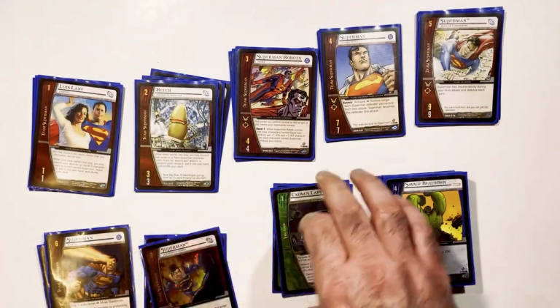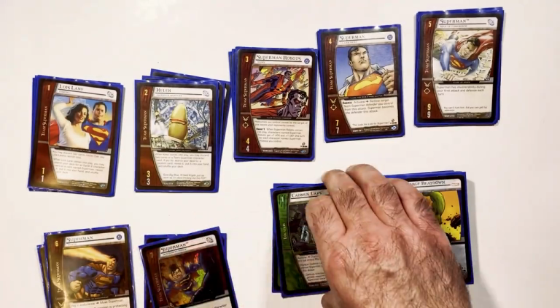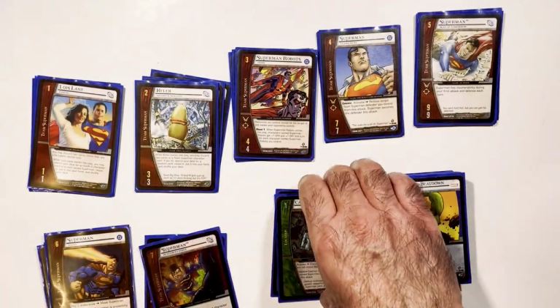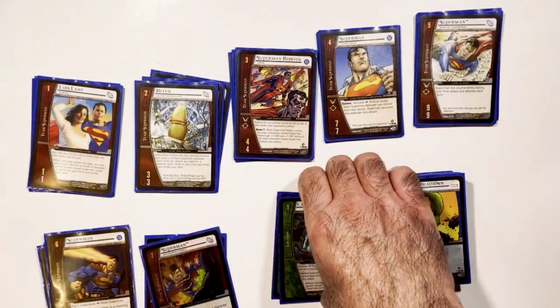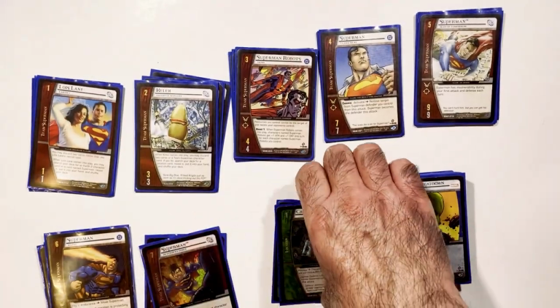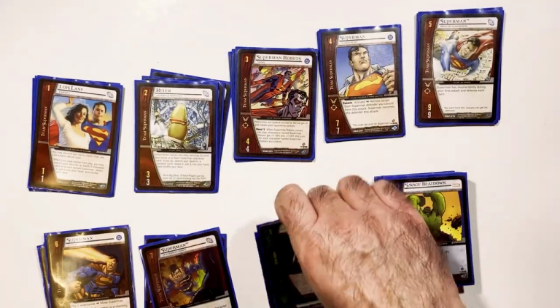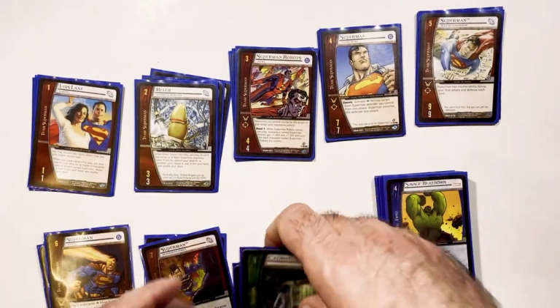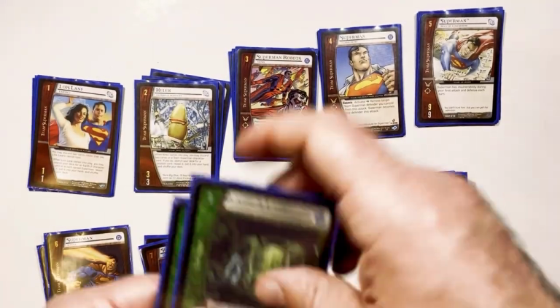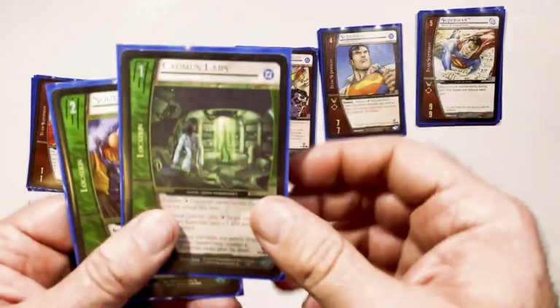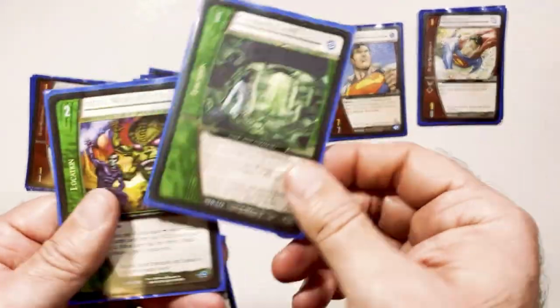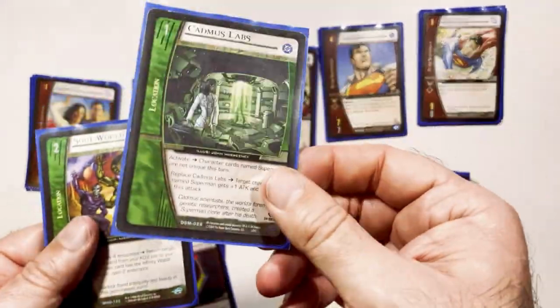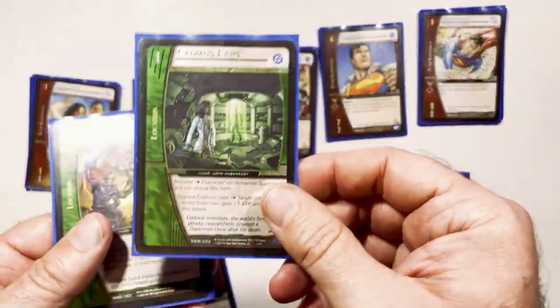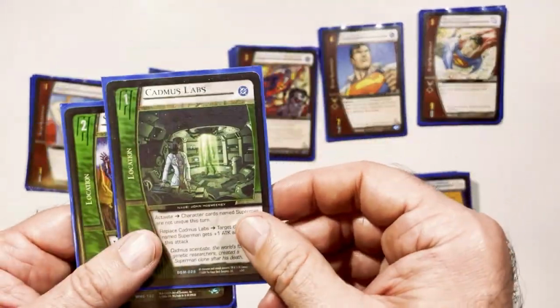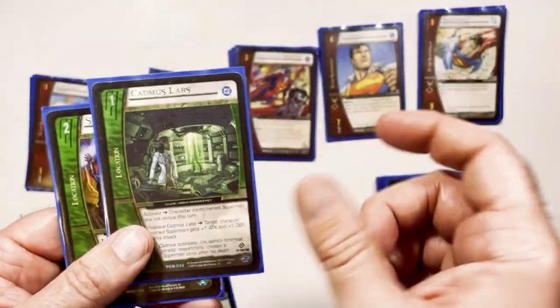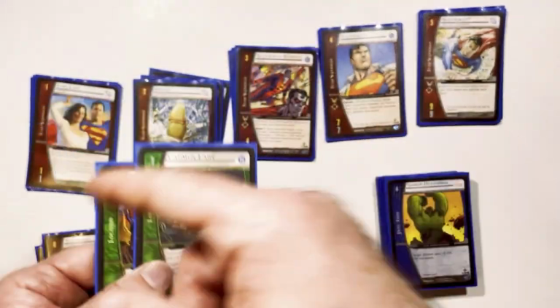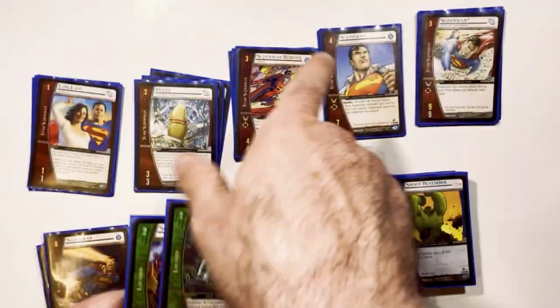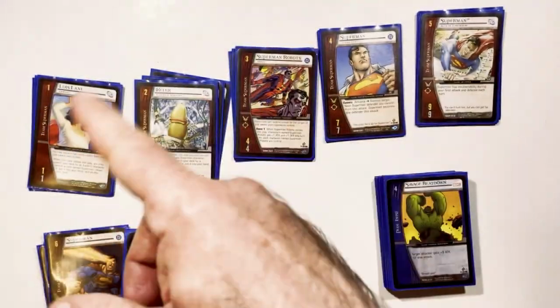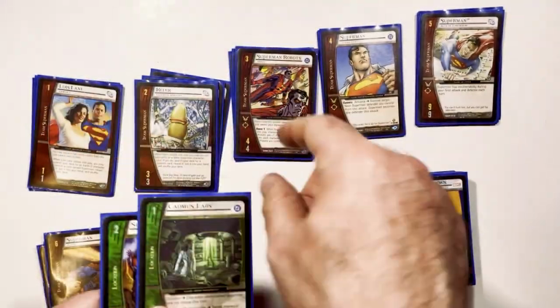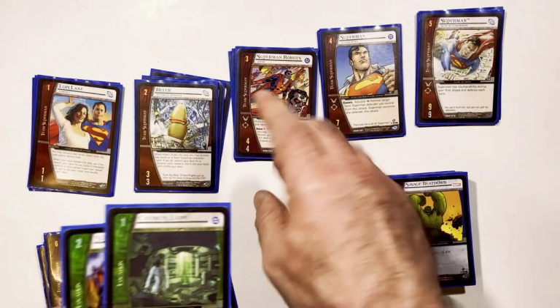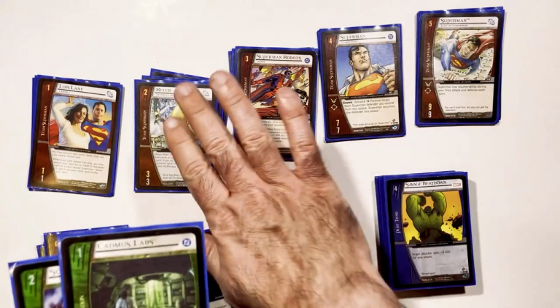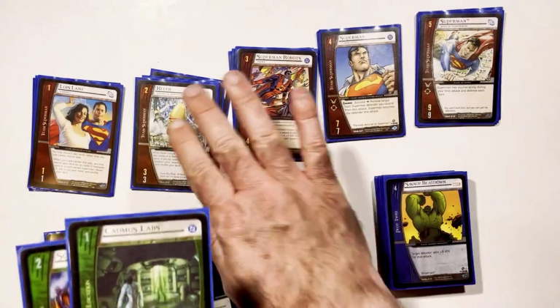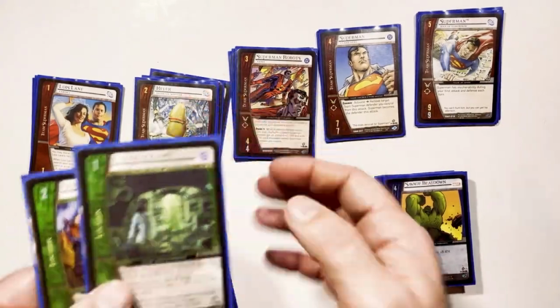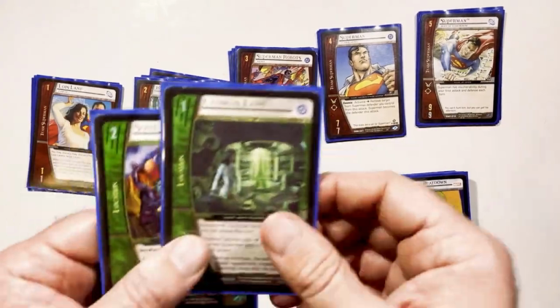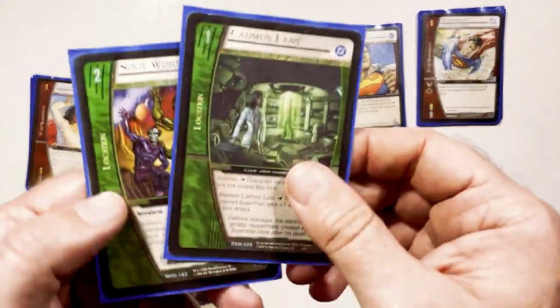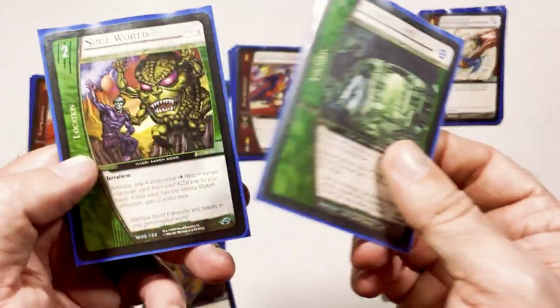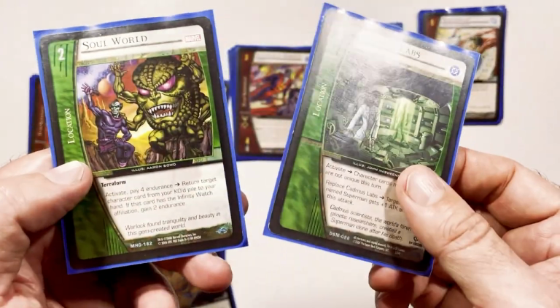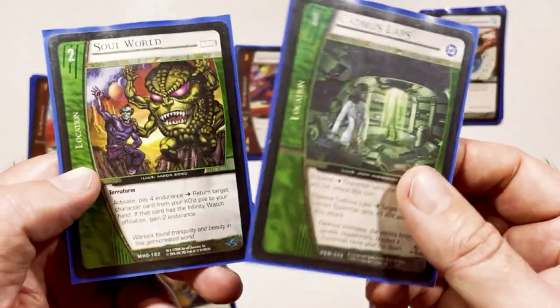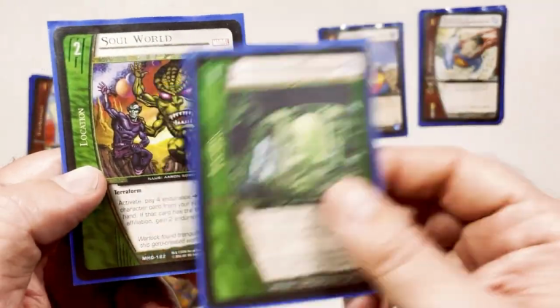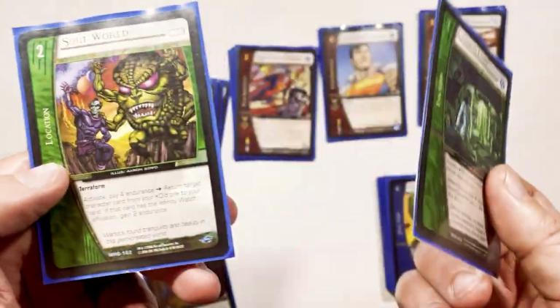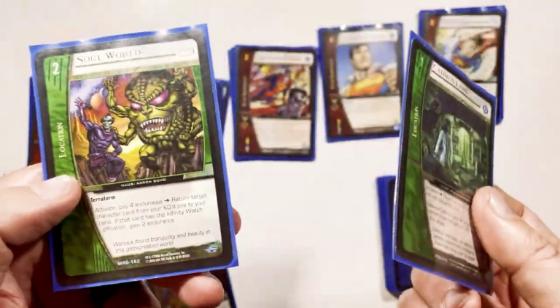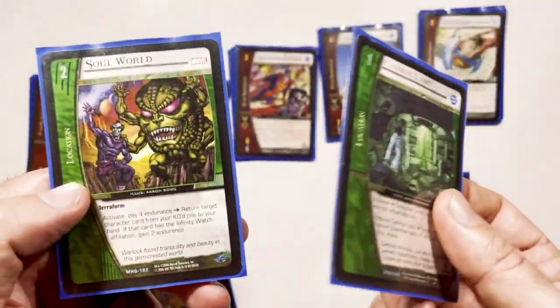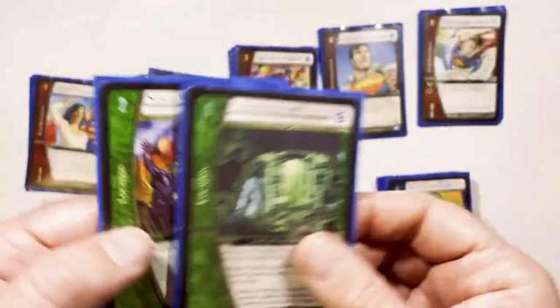For locations, we just have one Camdas Lab because you should be able to get it early on, and Soul World.